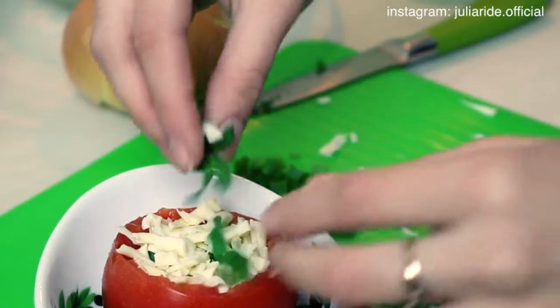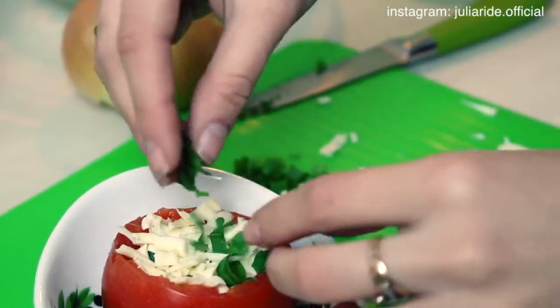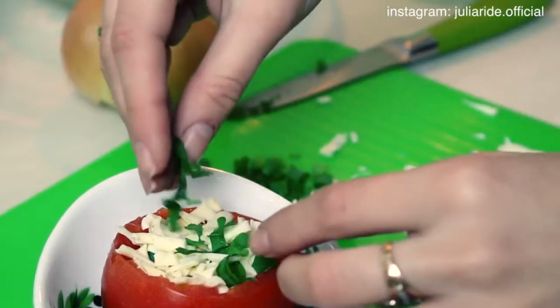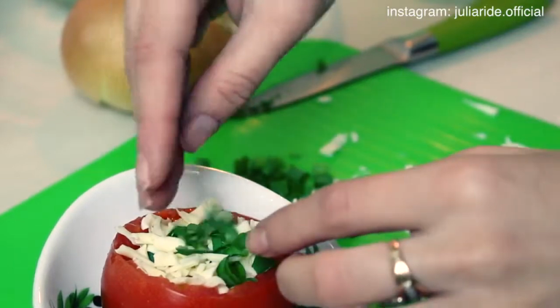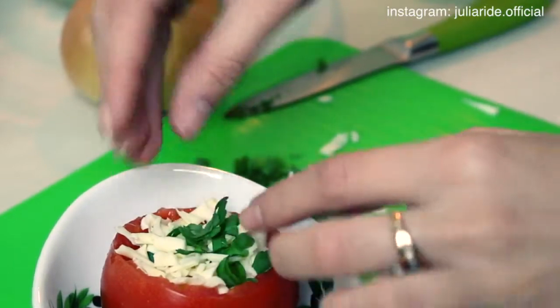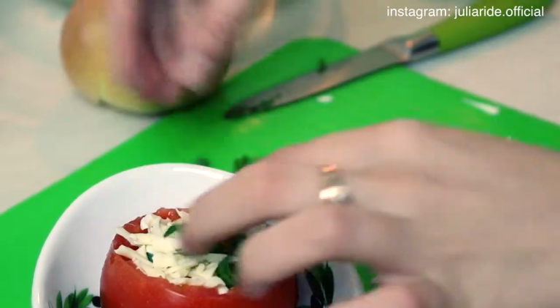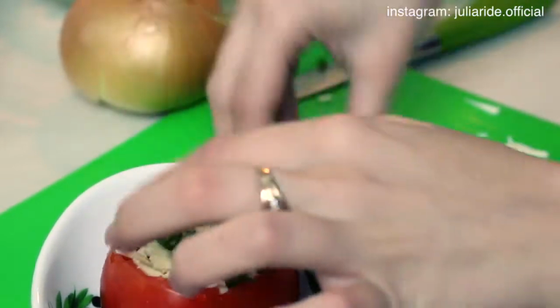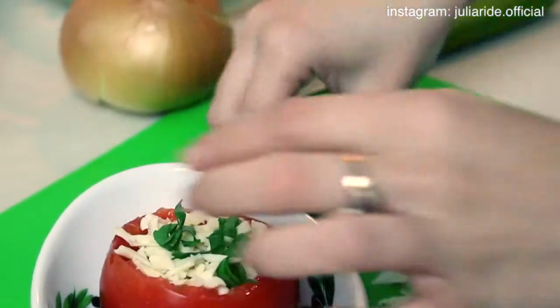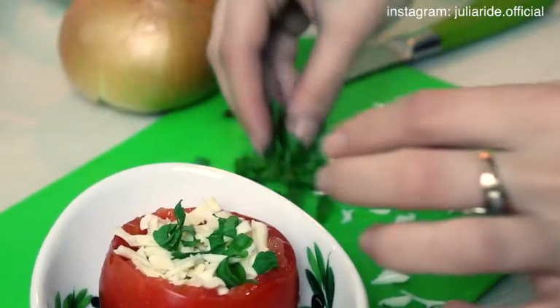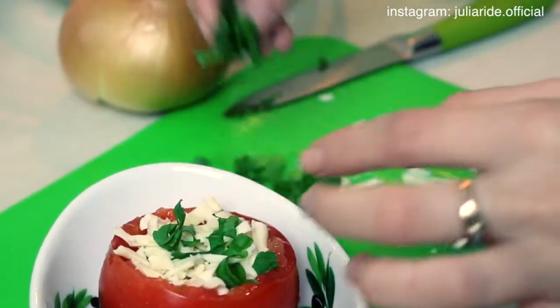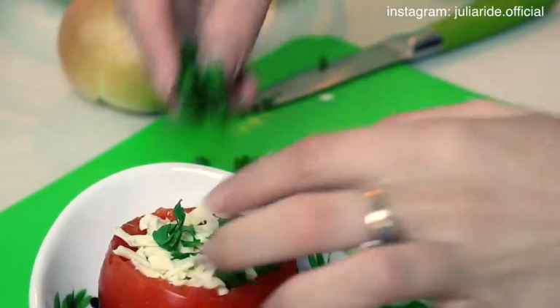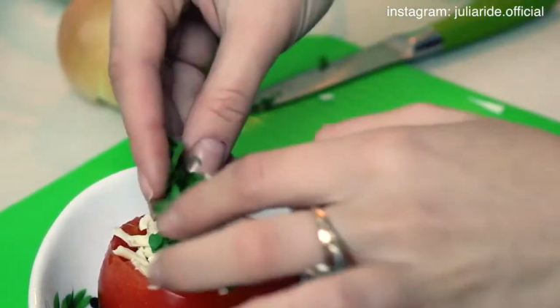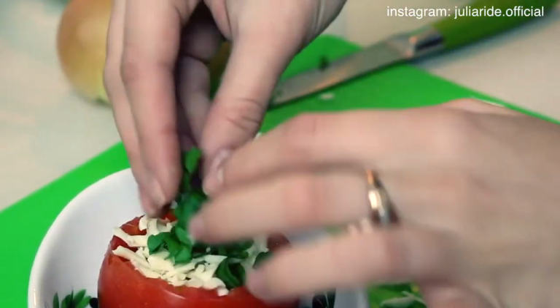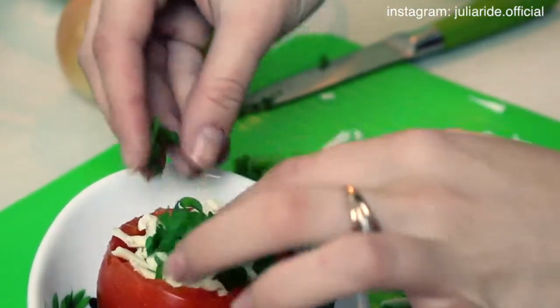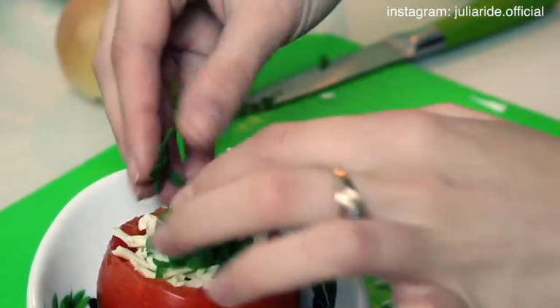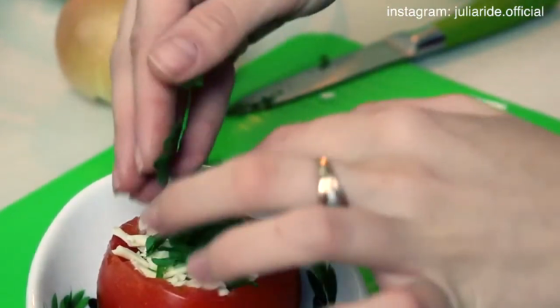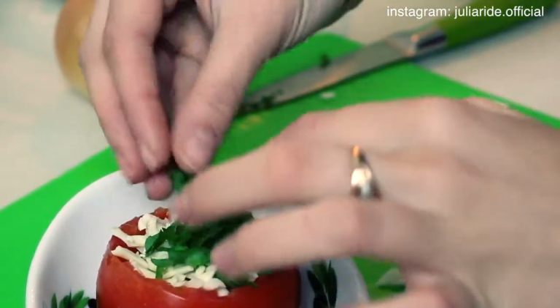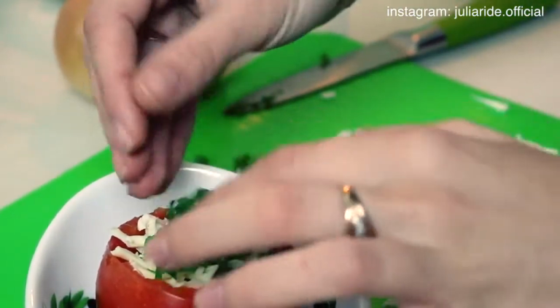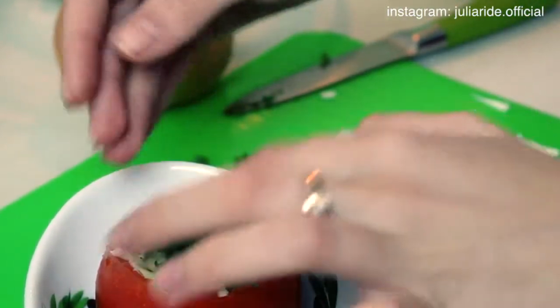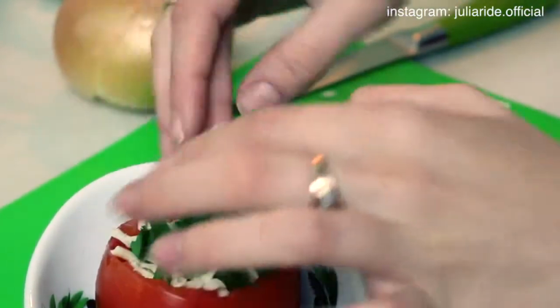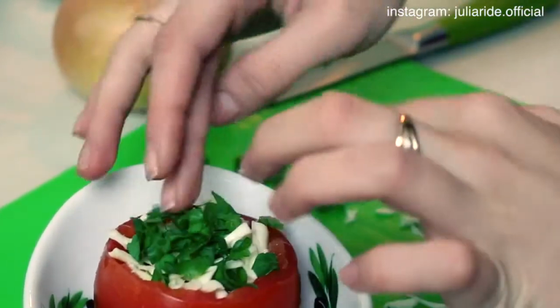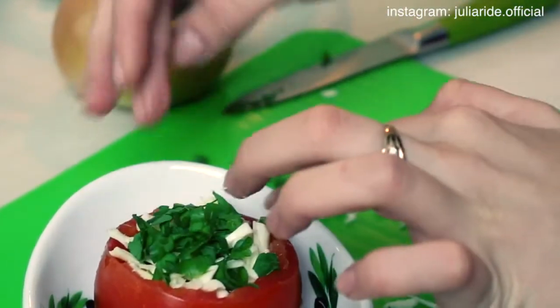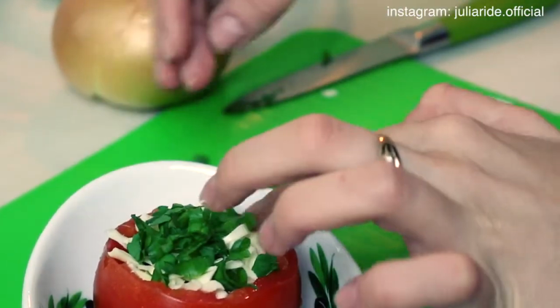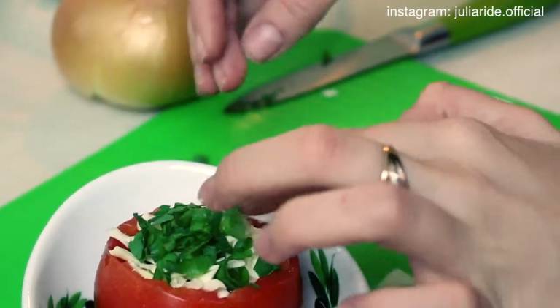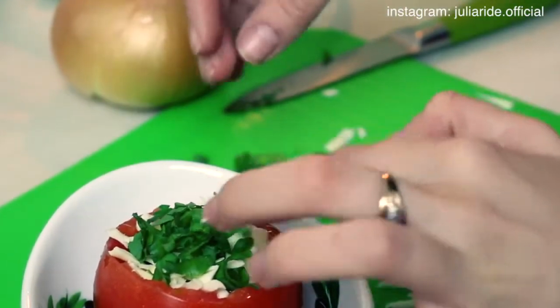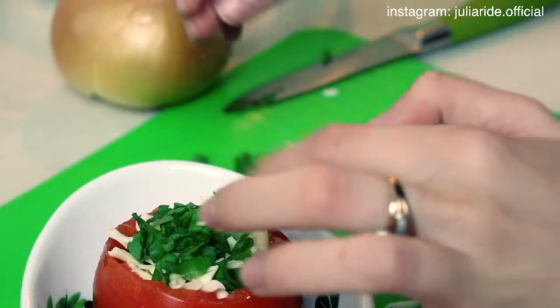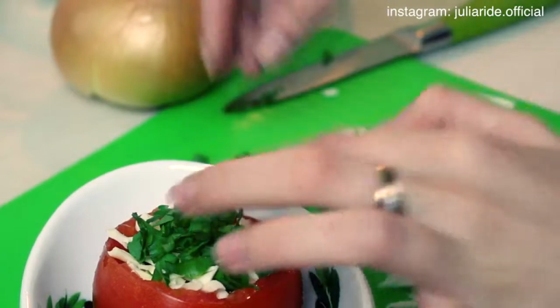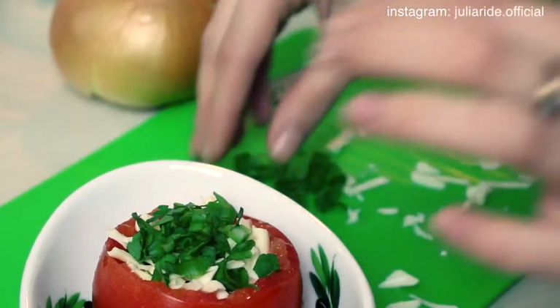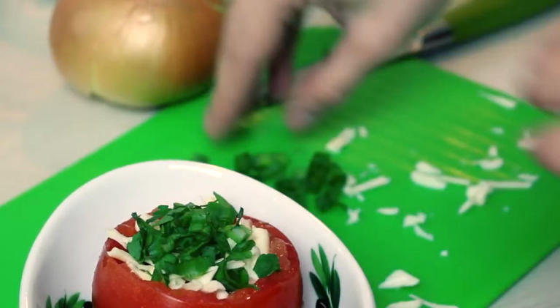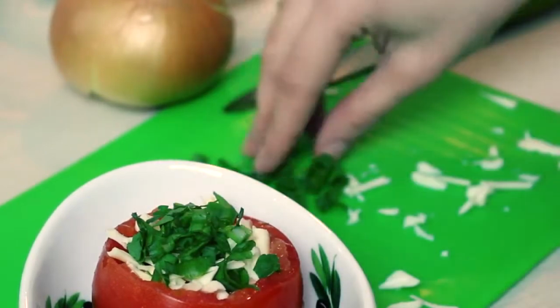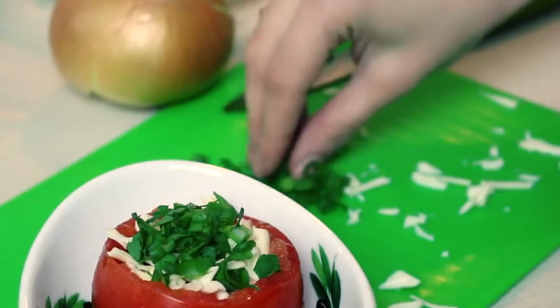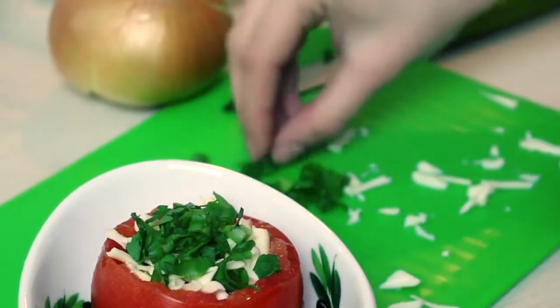At the very end, I add some more parsley and green onions, and now we are ready to send it to cook.